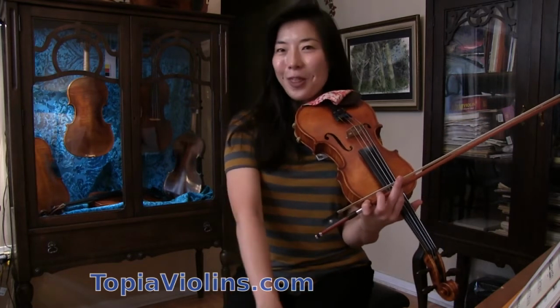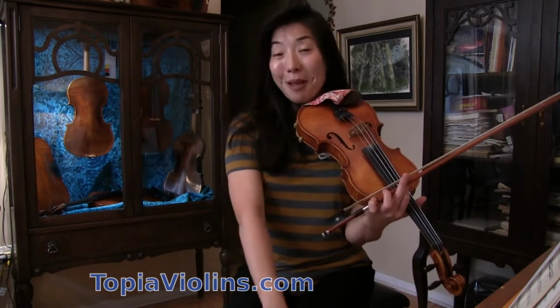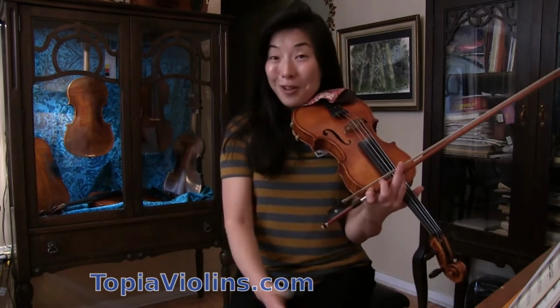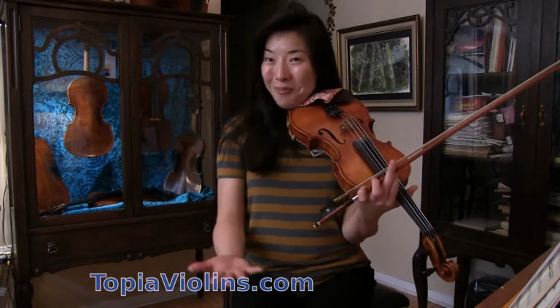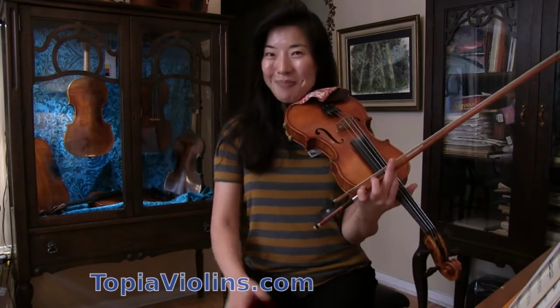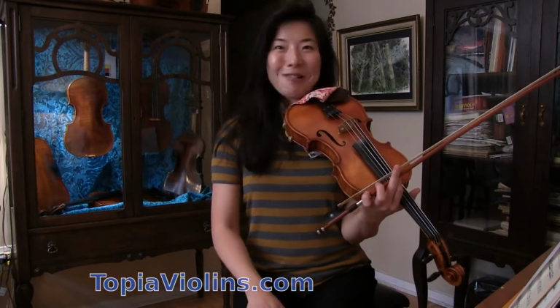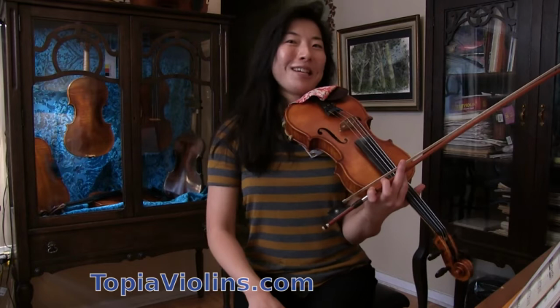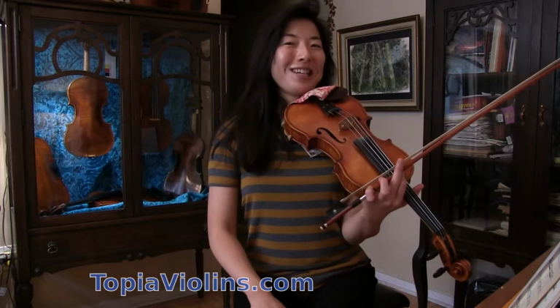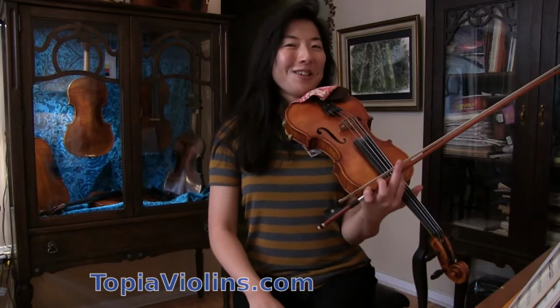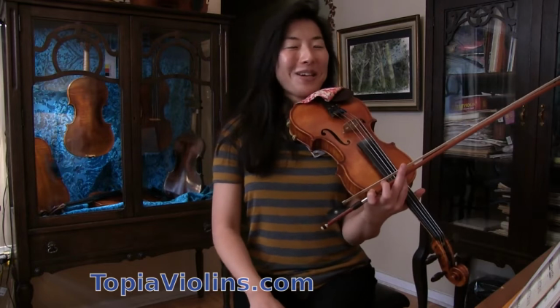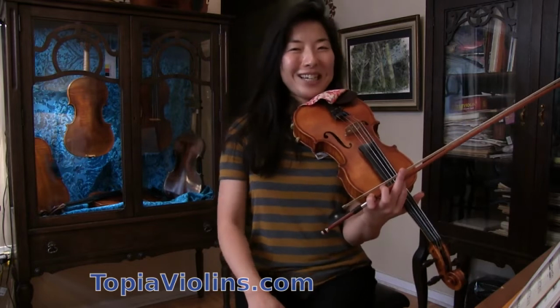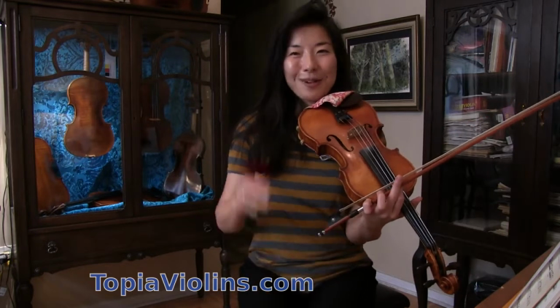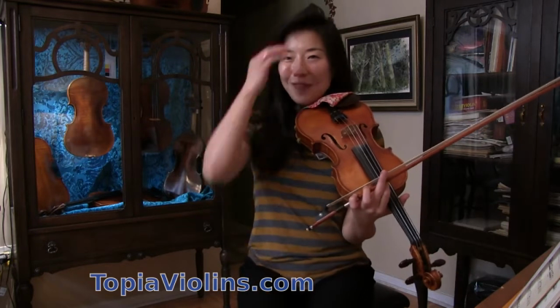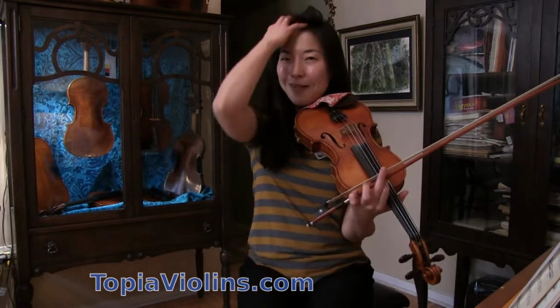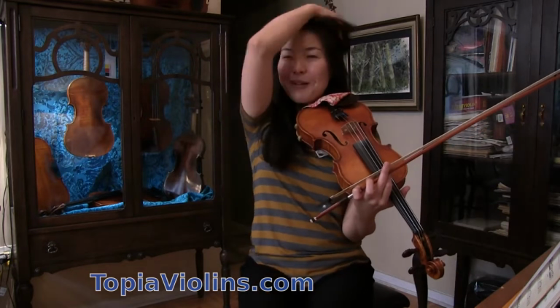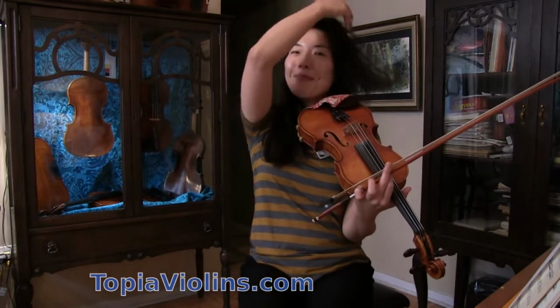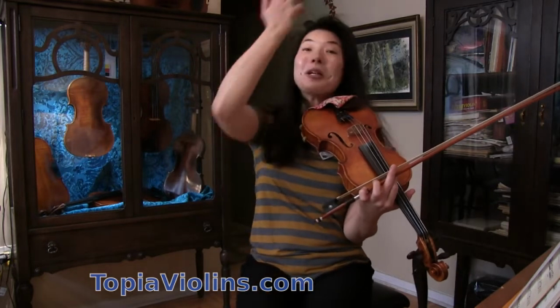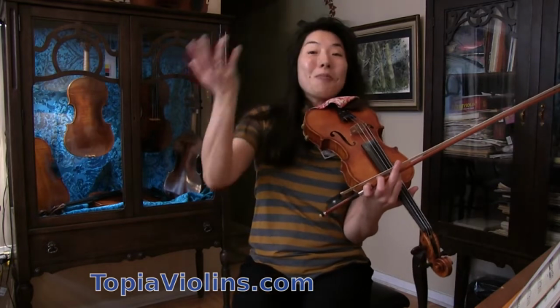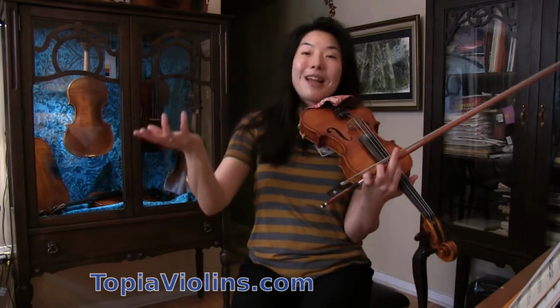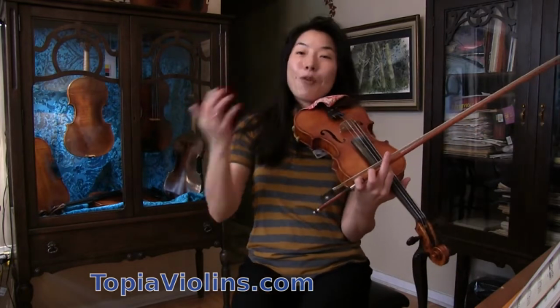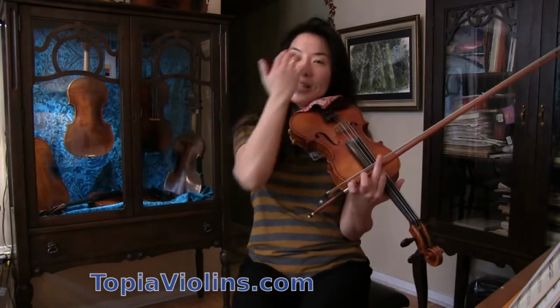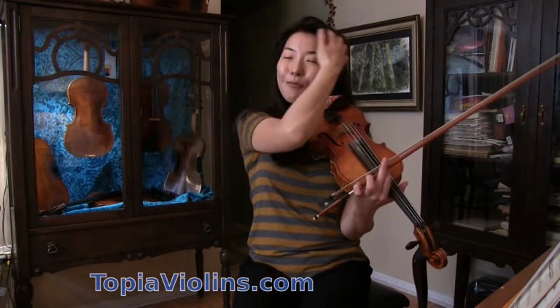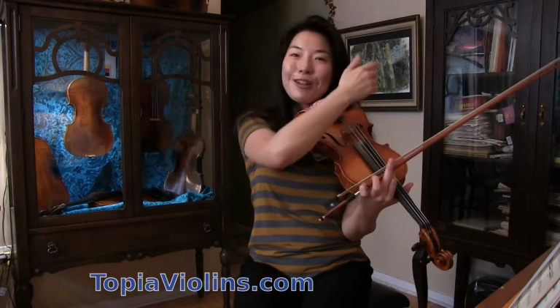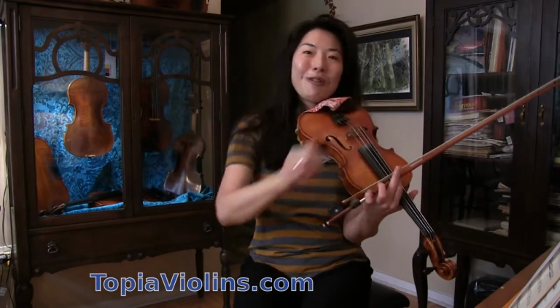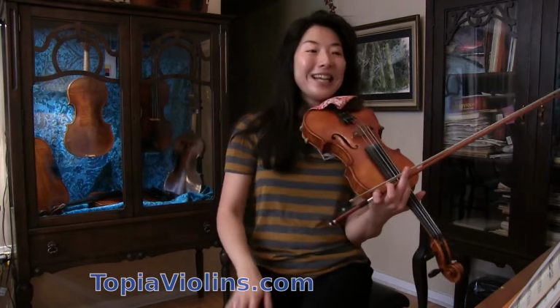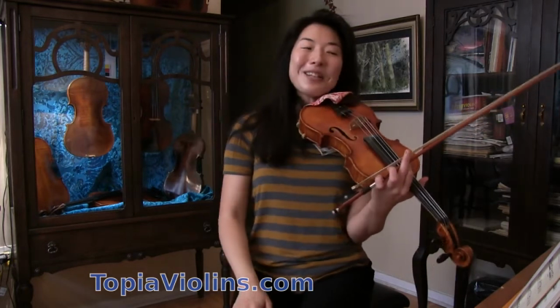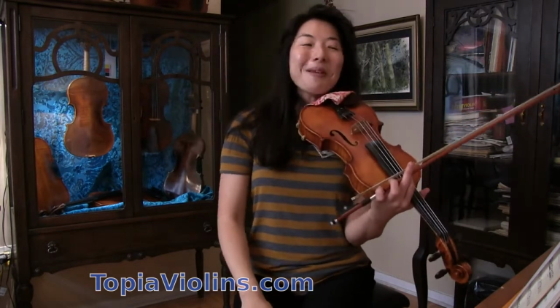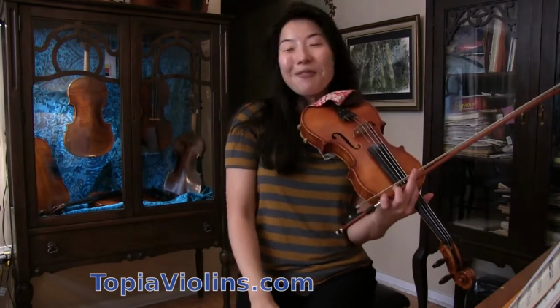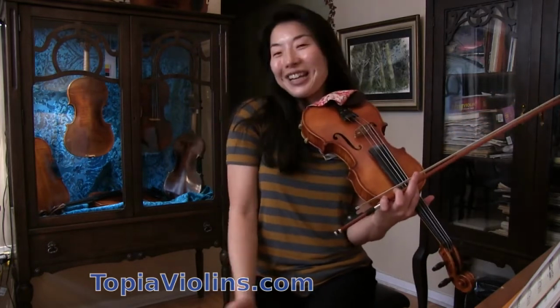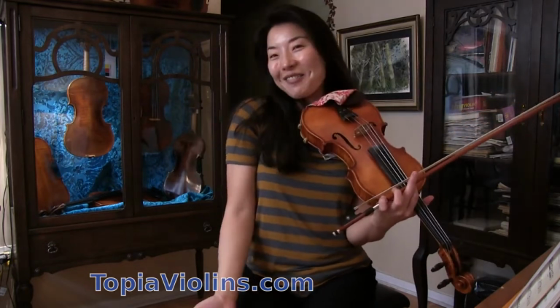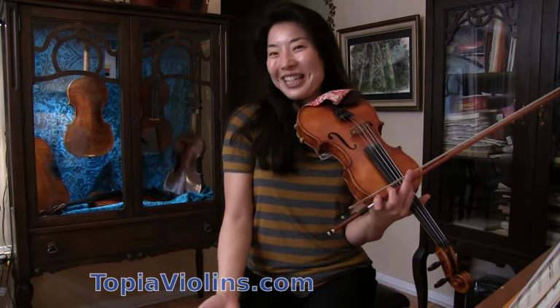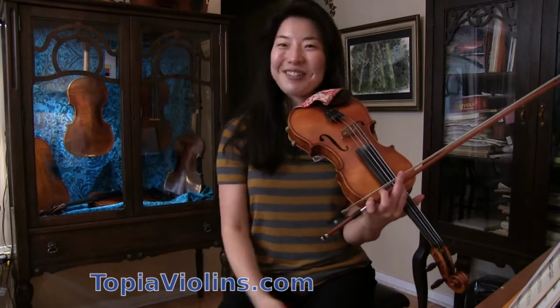I thought maybe you might be interested to learn this one. You might have watched that movie already, so maybe you find this one interesting.